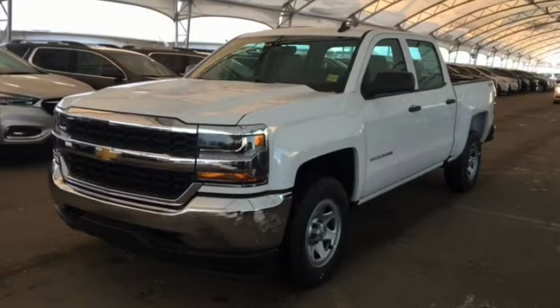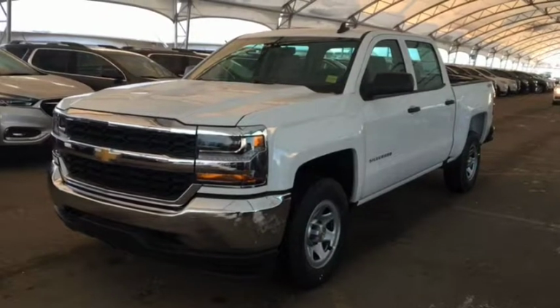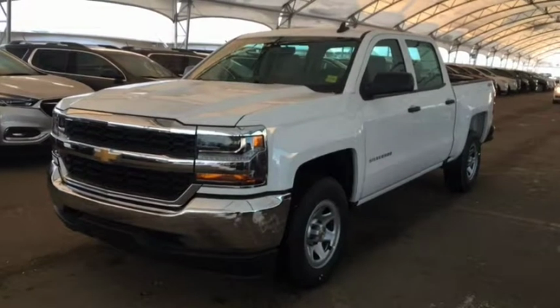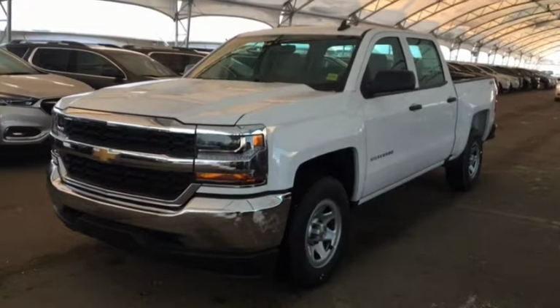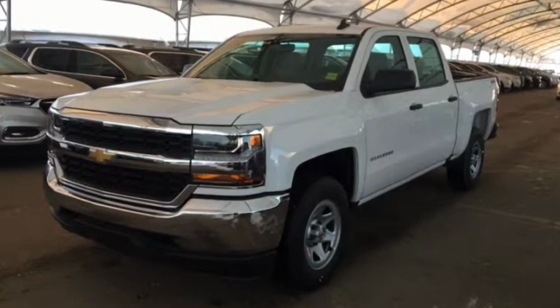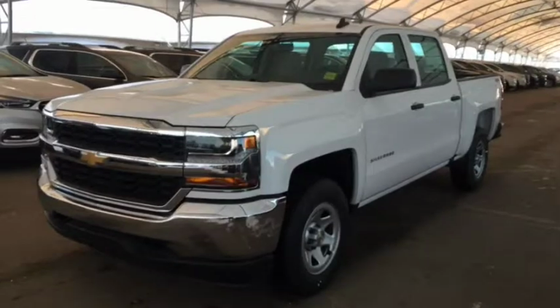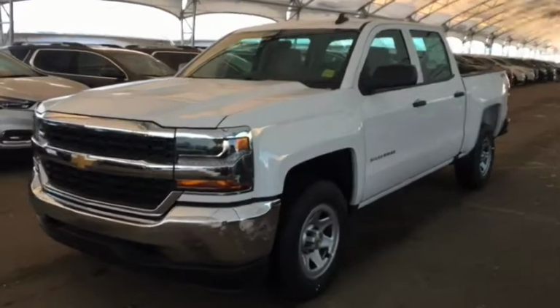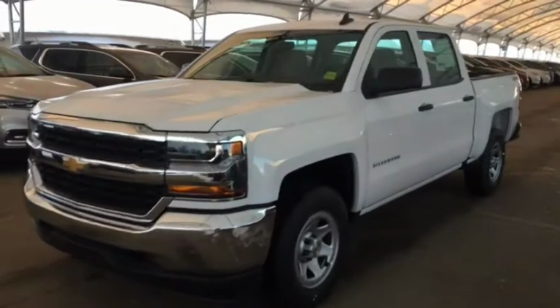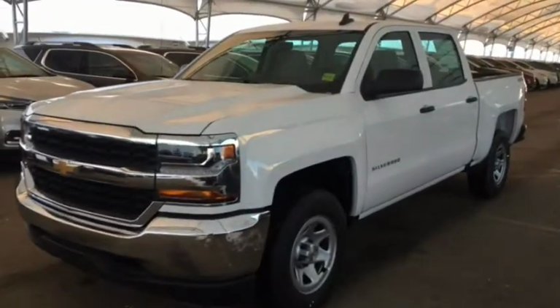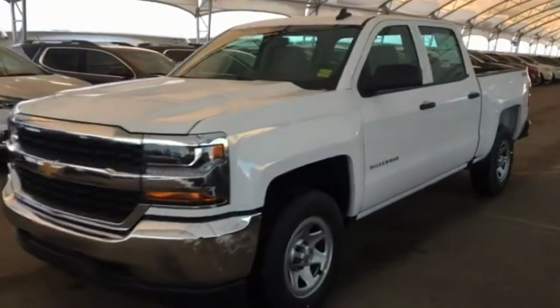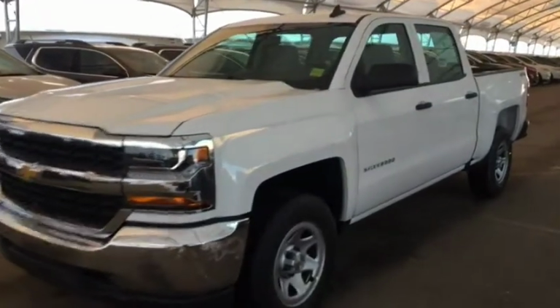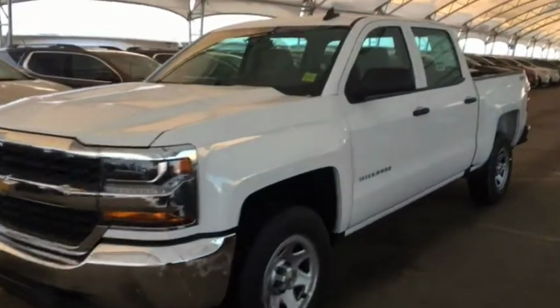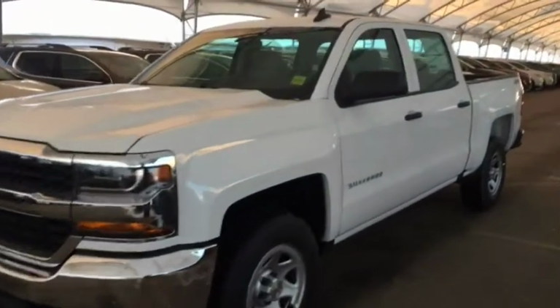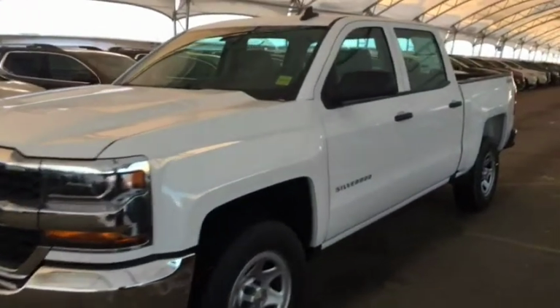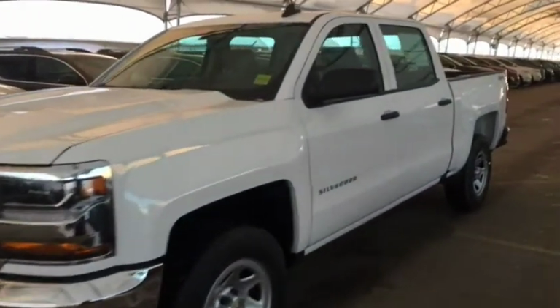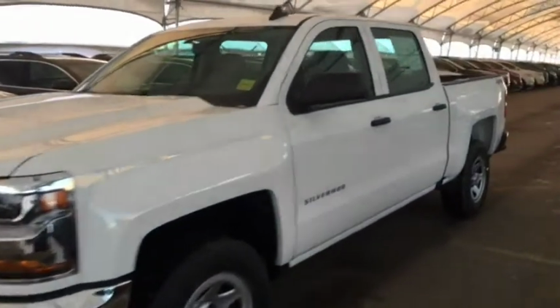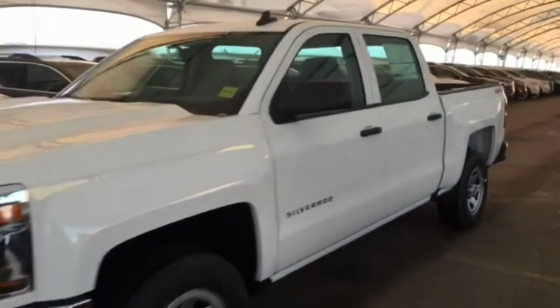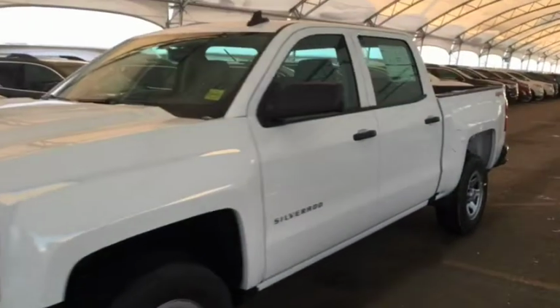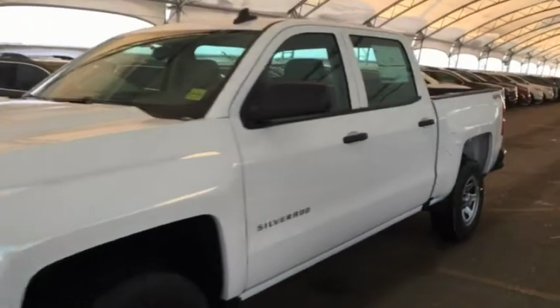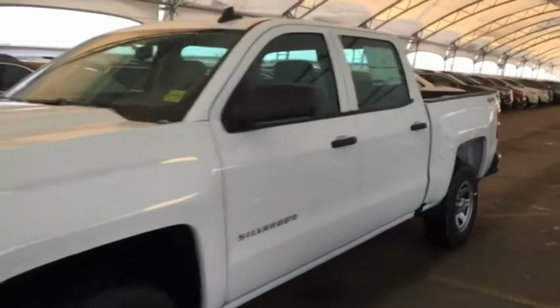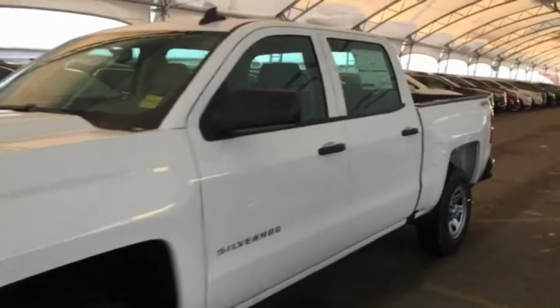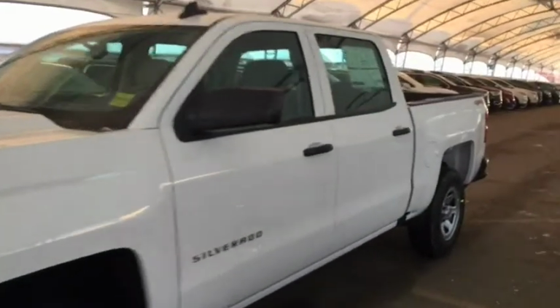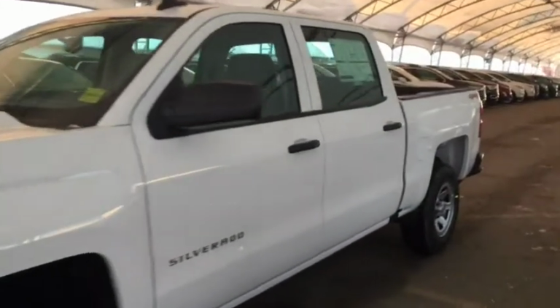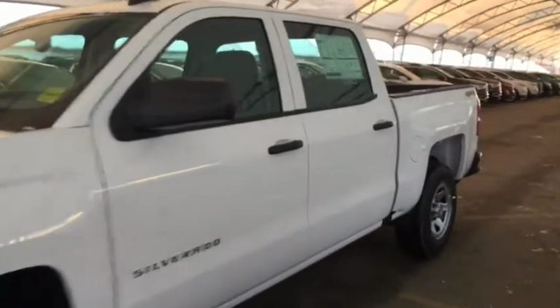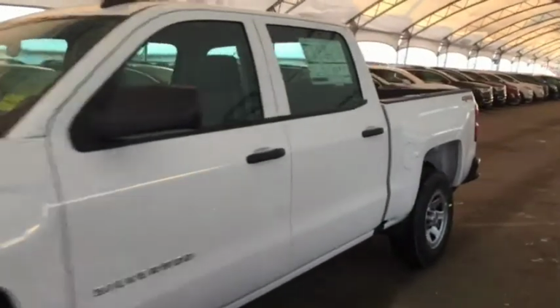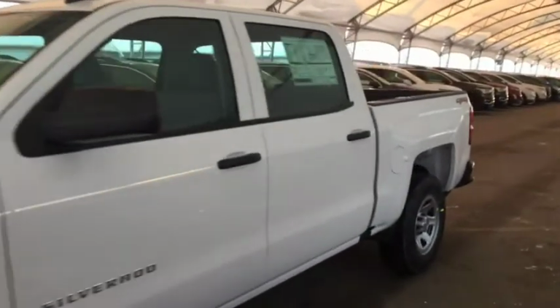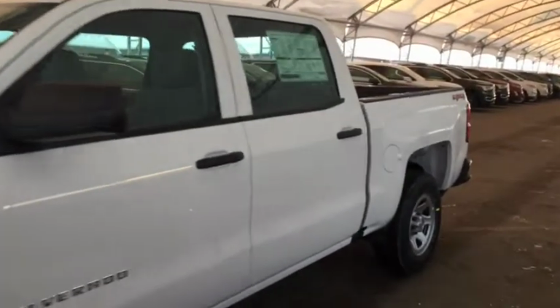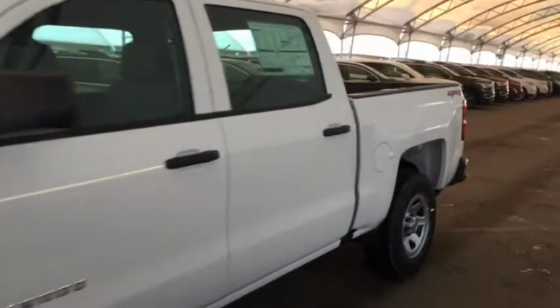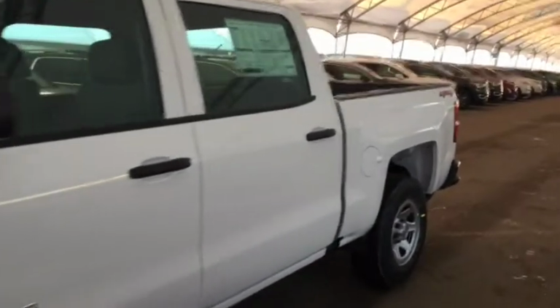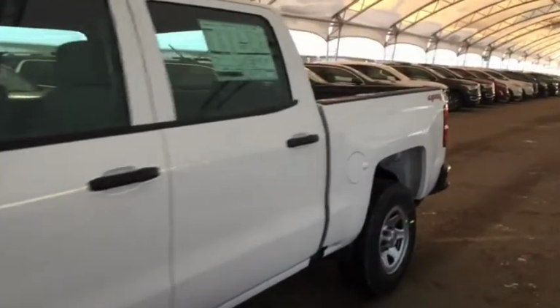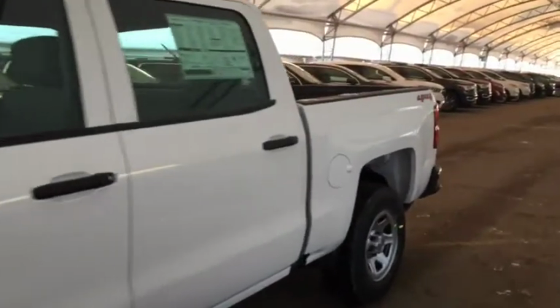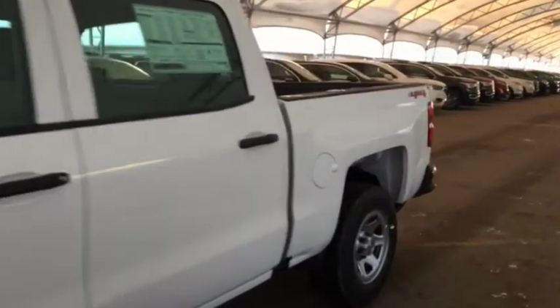Welcome to Davis Chevrolet. This is the 2018 Chevrolet Silverado in the color white.